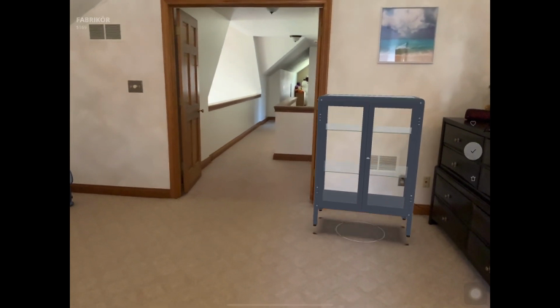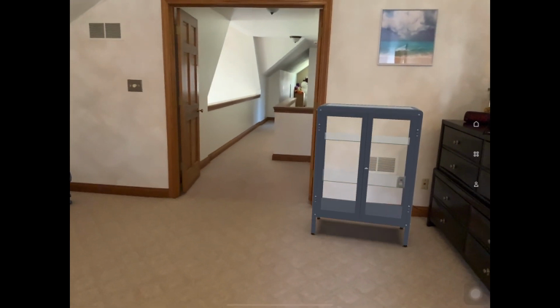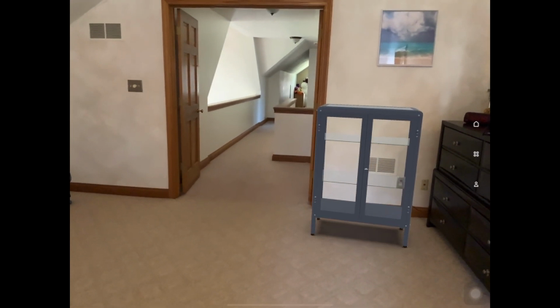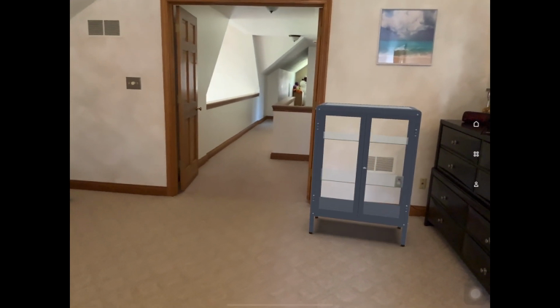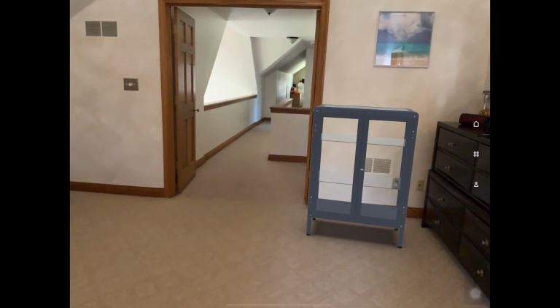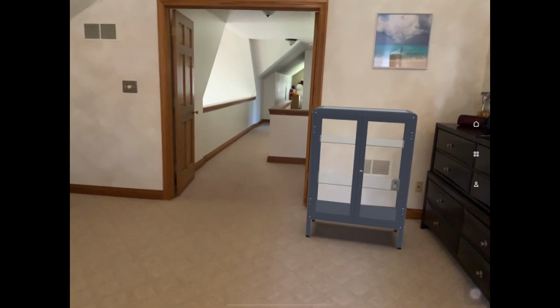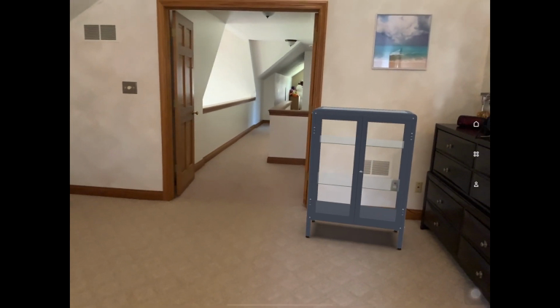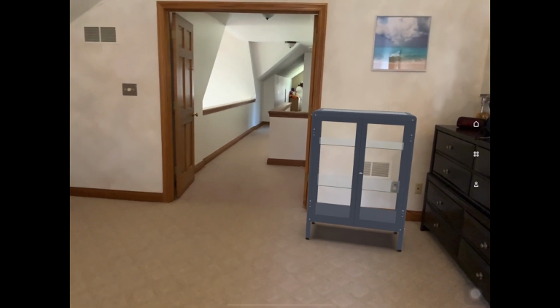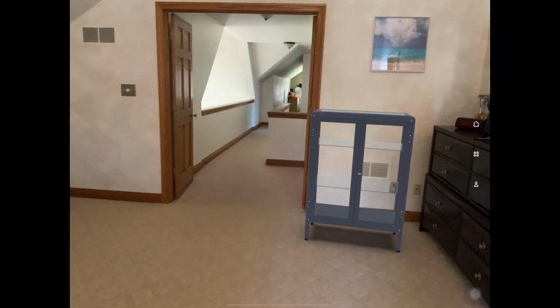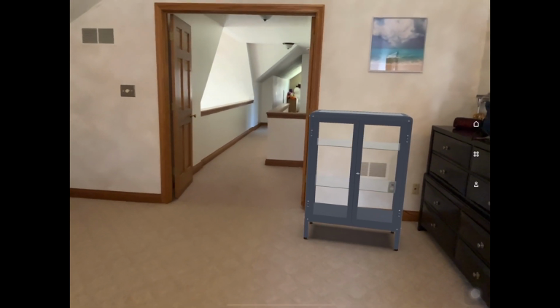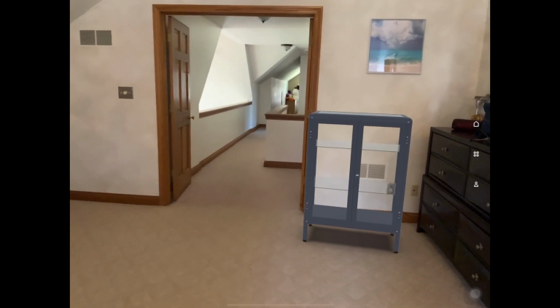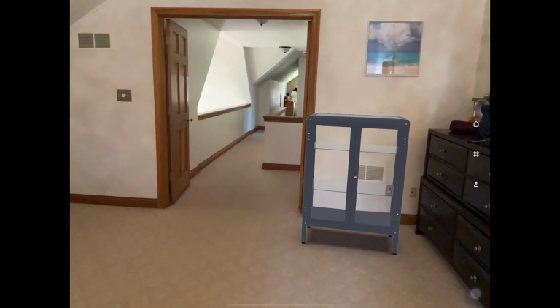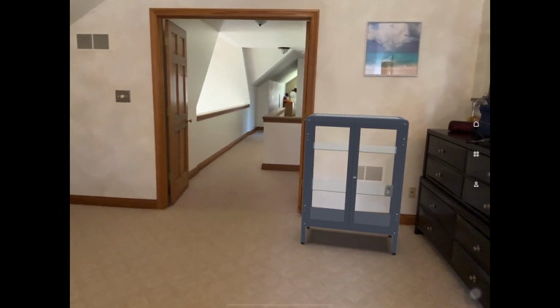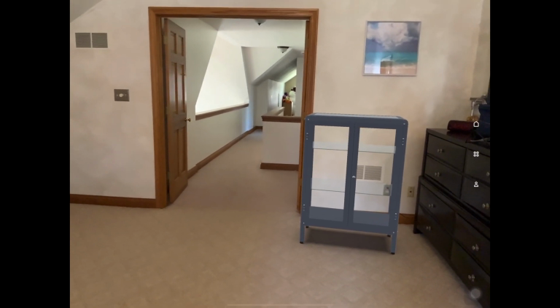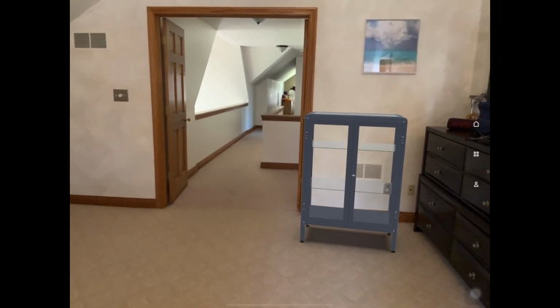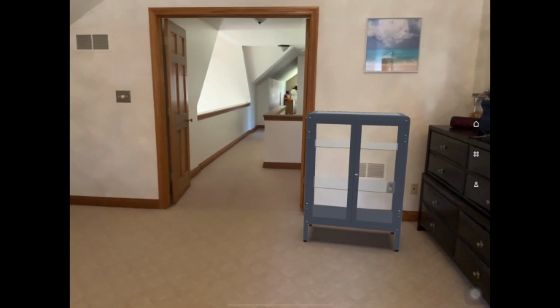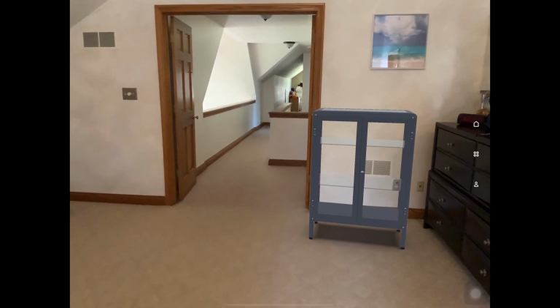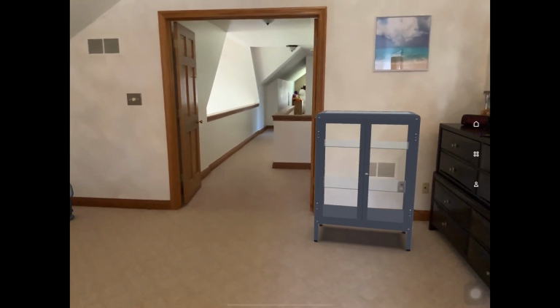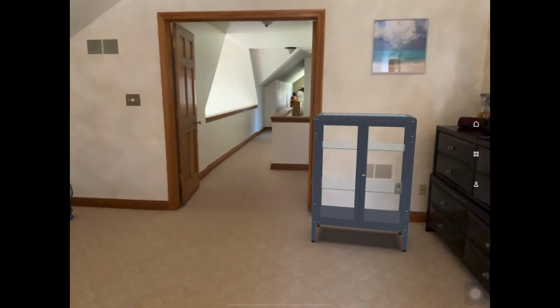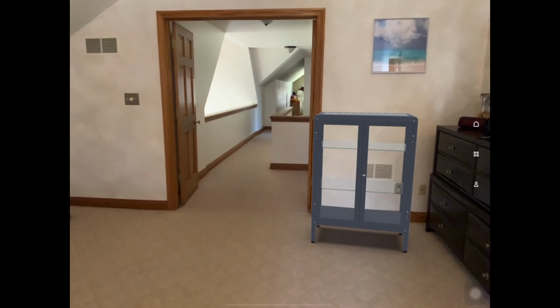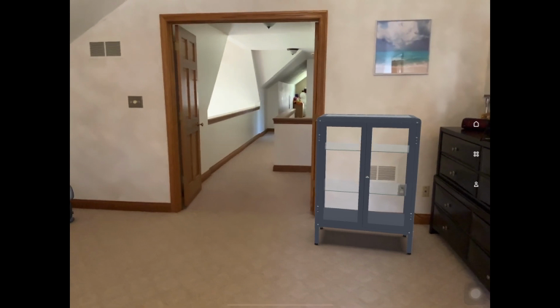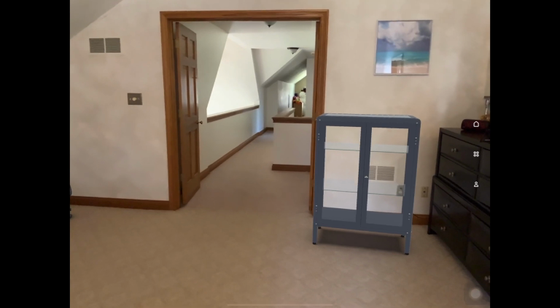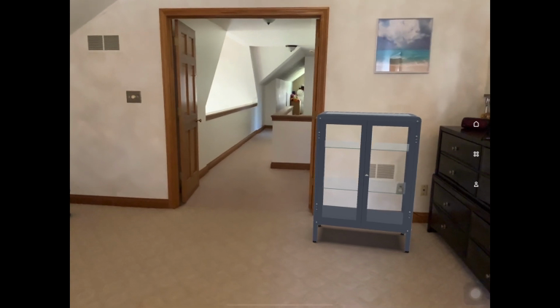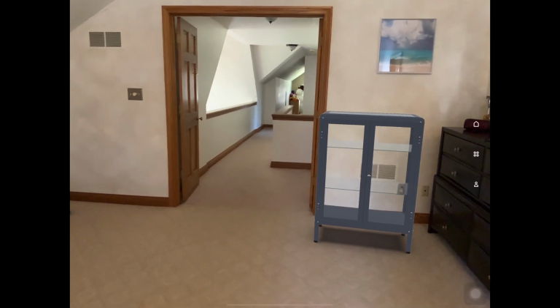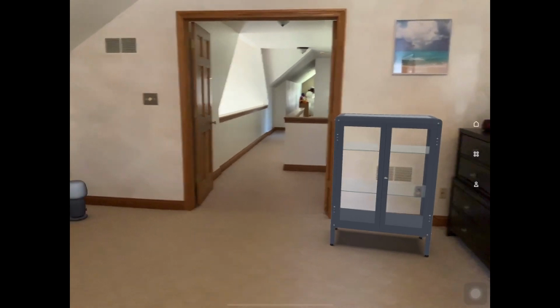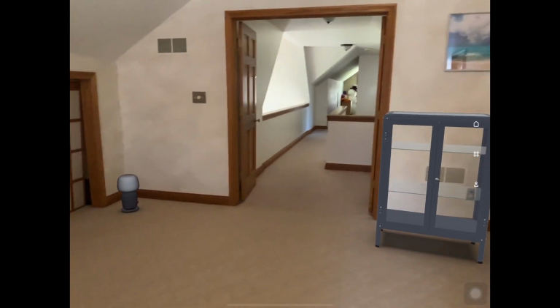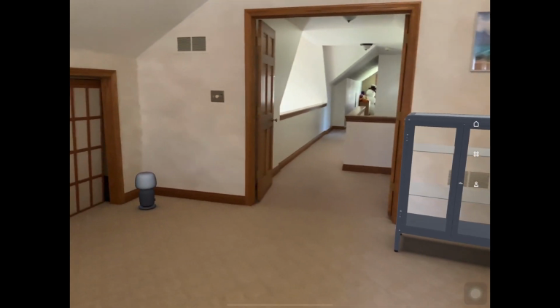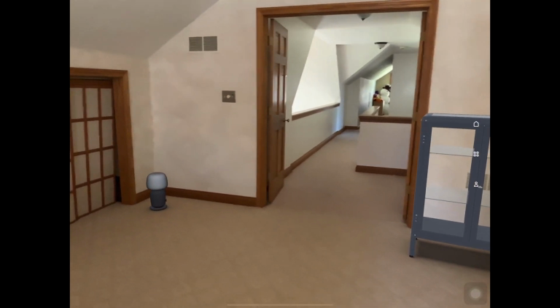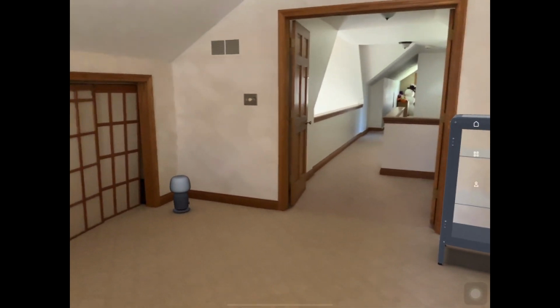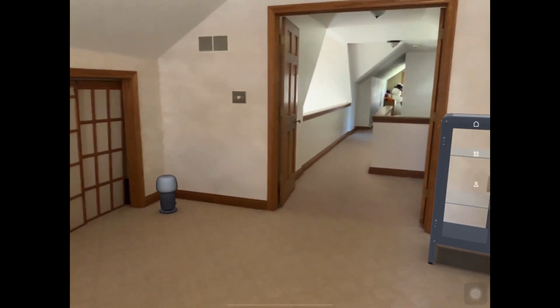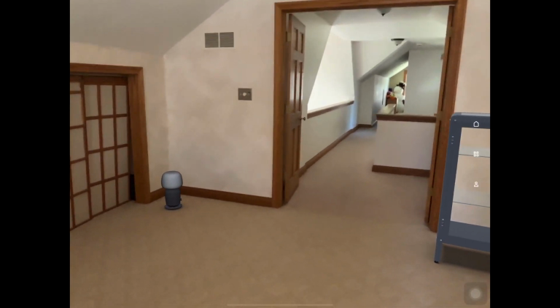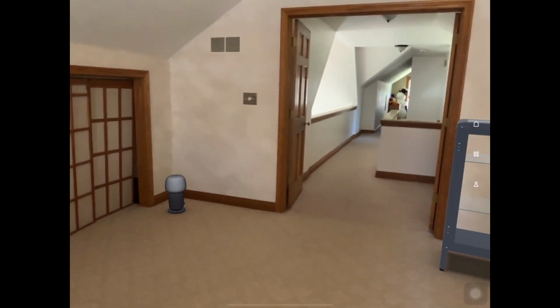As you can see, the augmented reality even captures the shadow. Let's check another example.